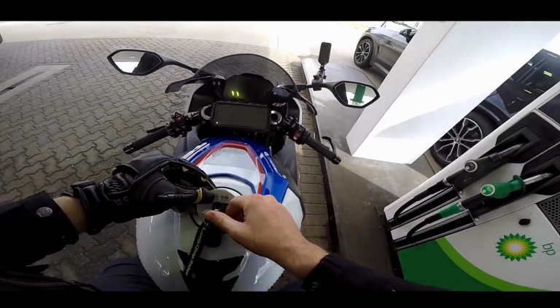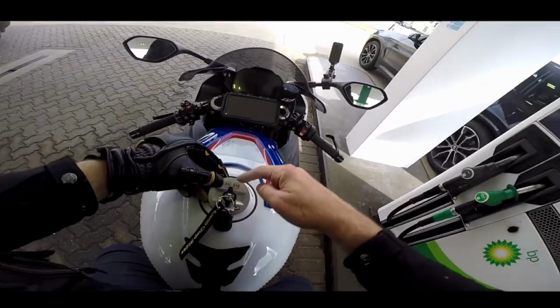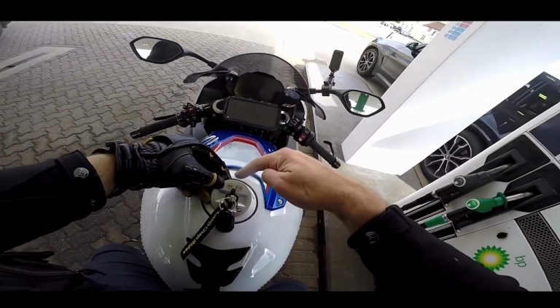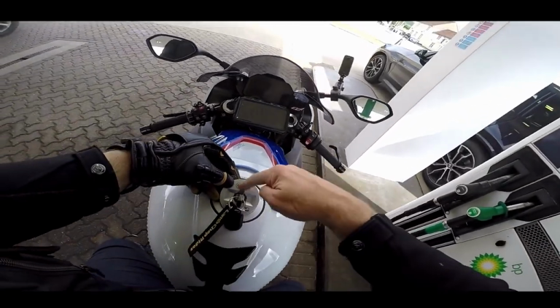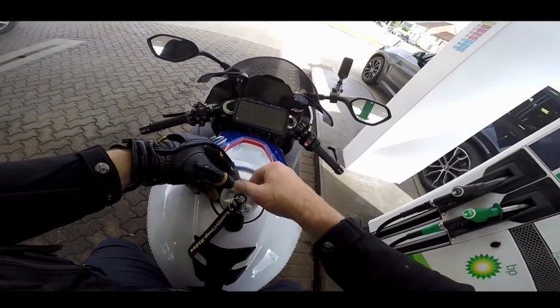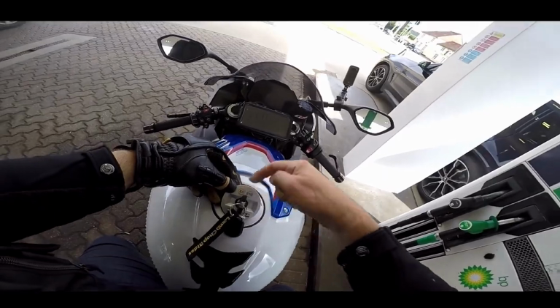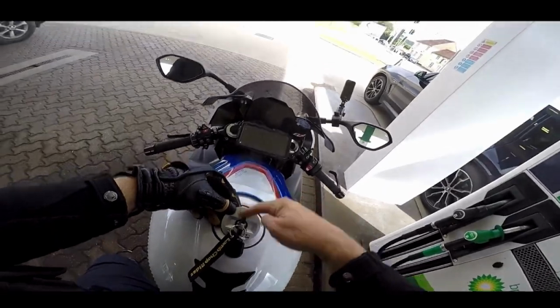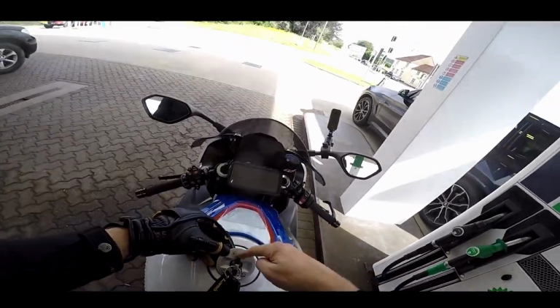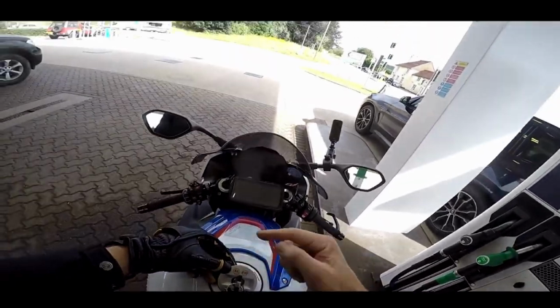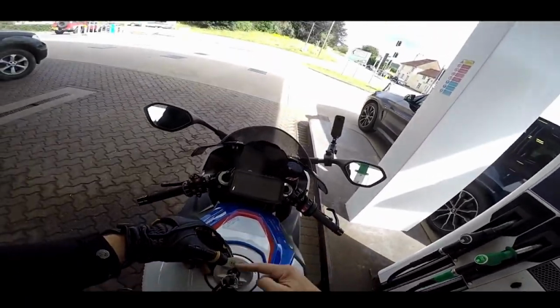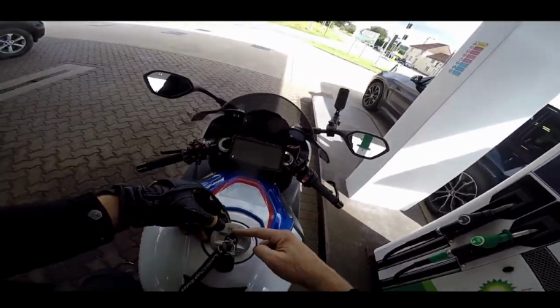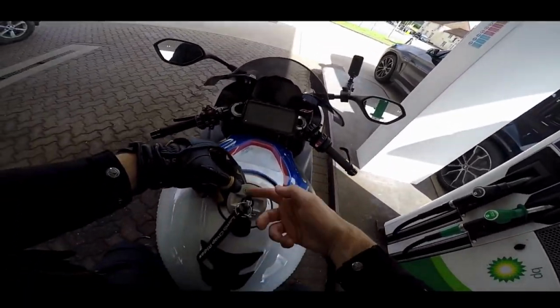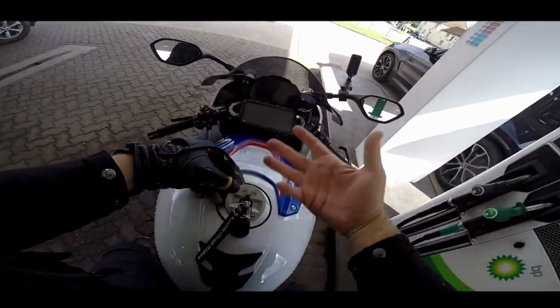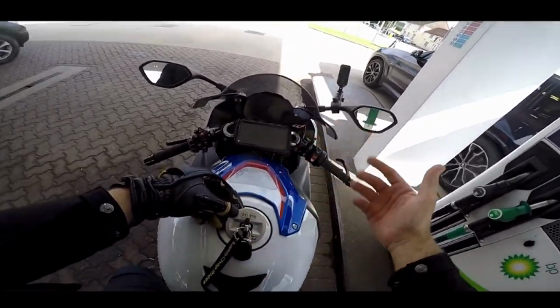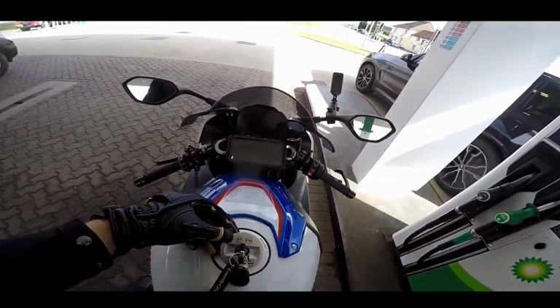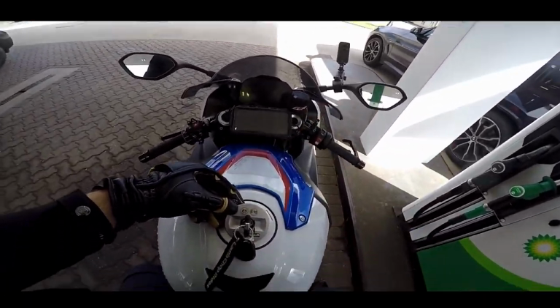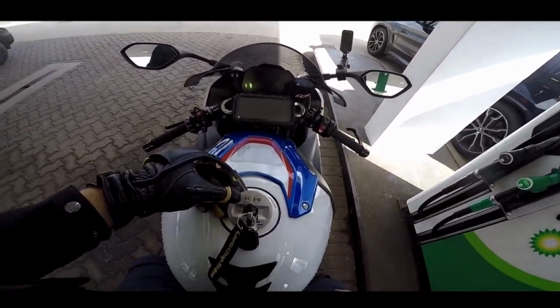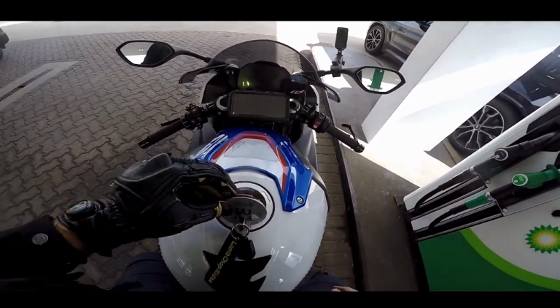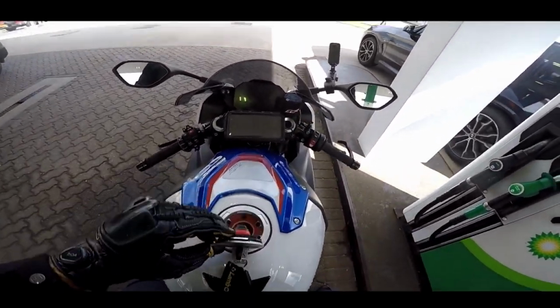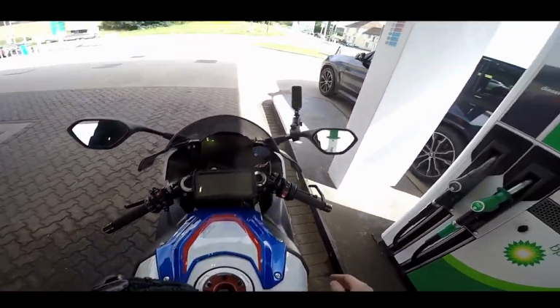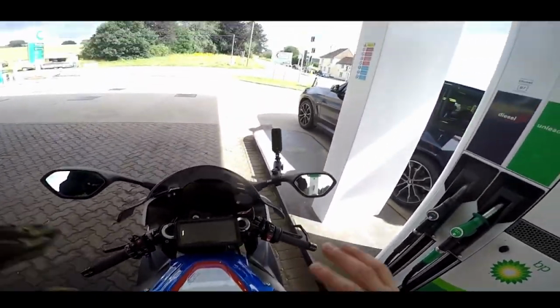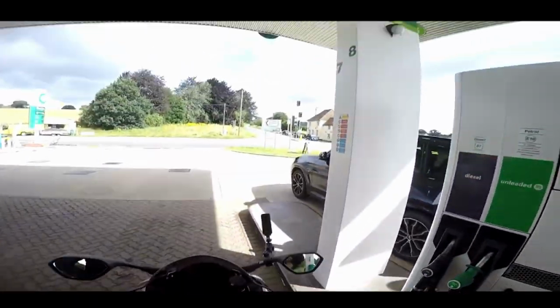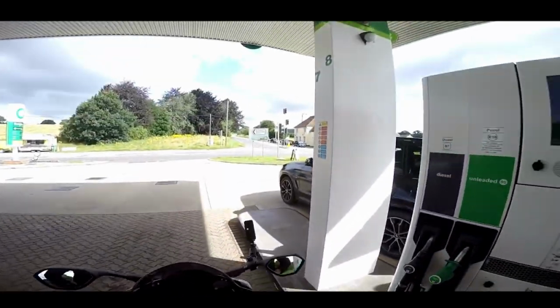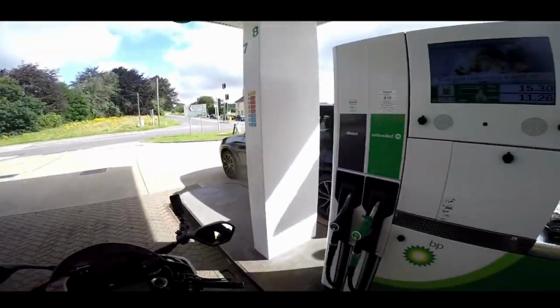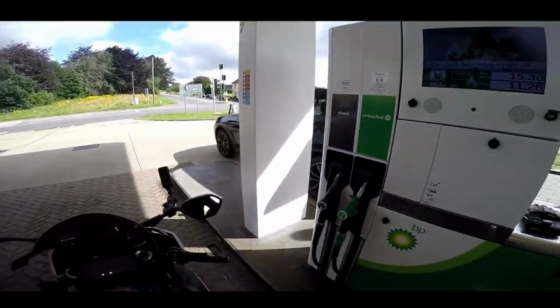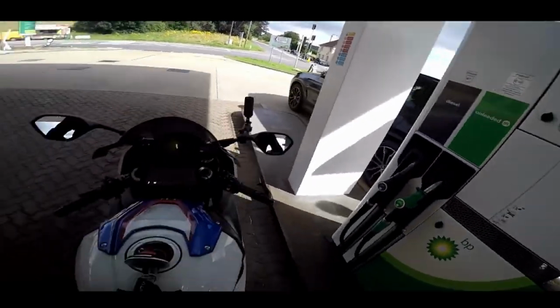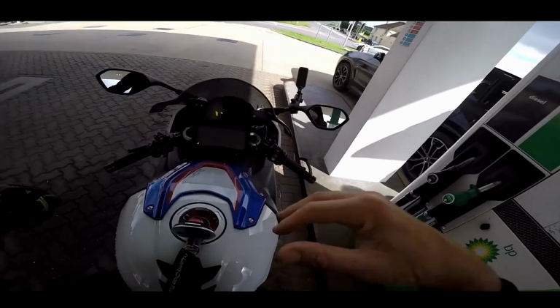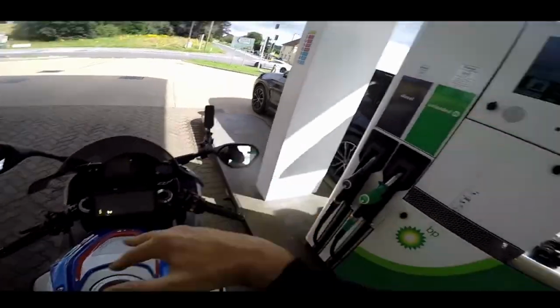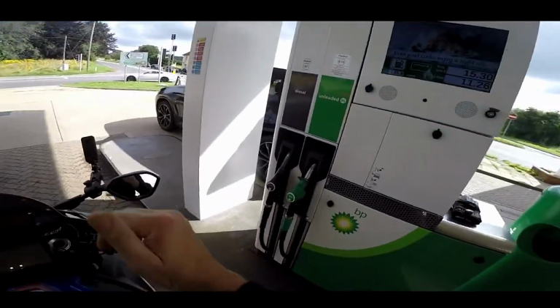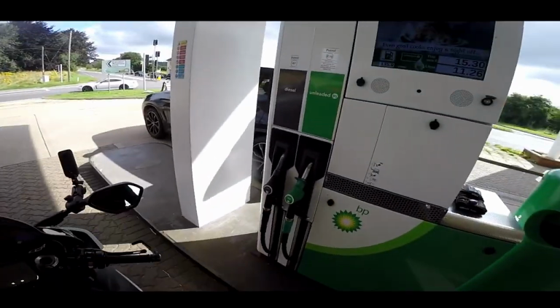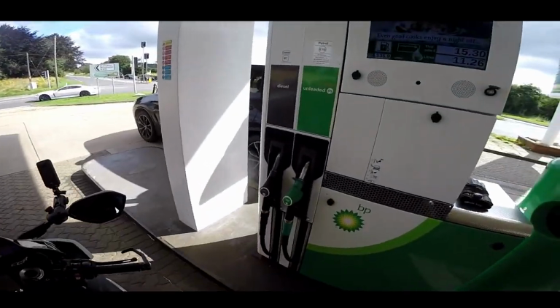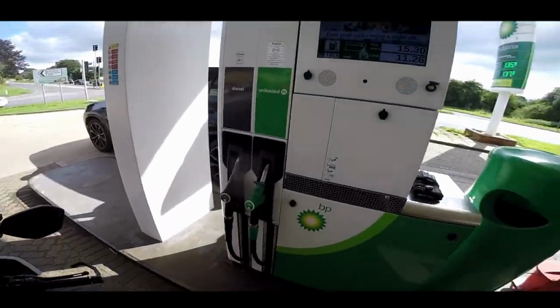Also I love the fact you've got a key - there's none of this keyless ignition nonsense, you've got a key on this bike still.